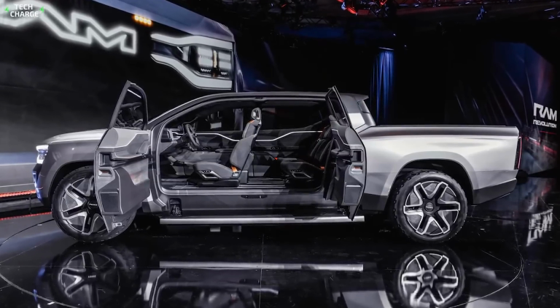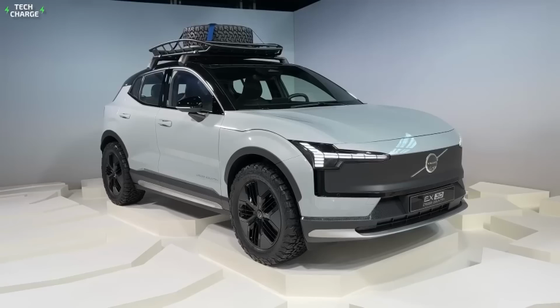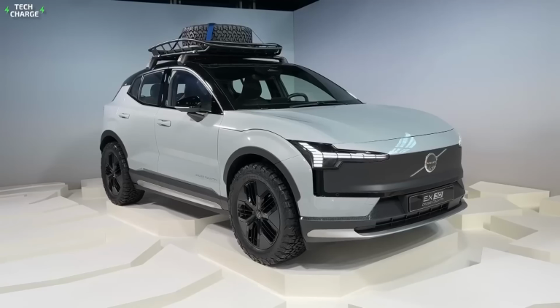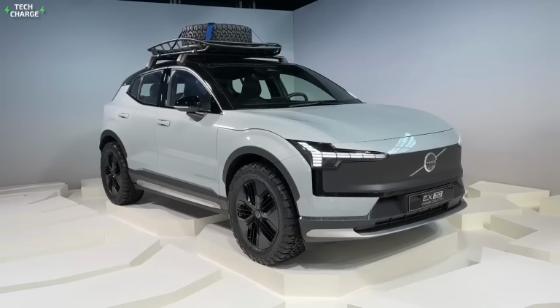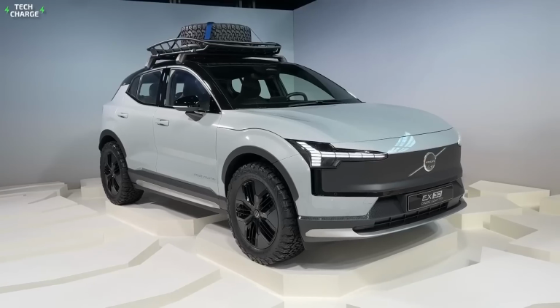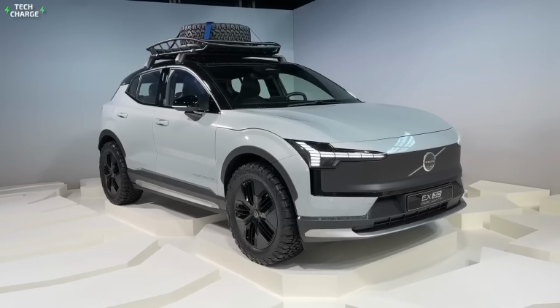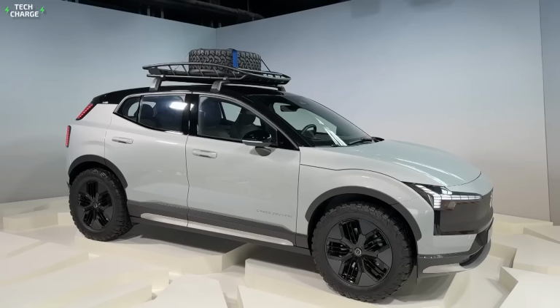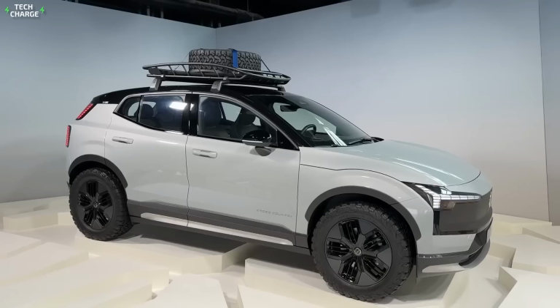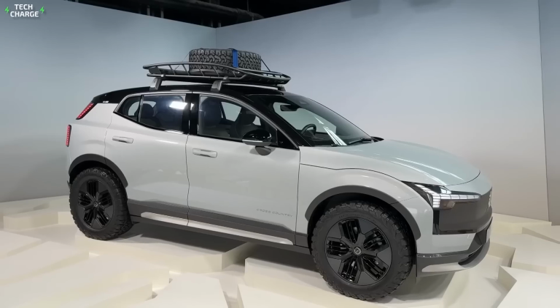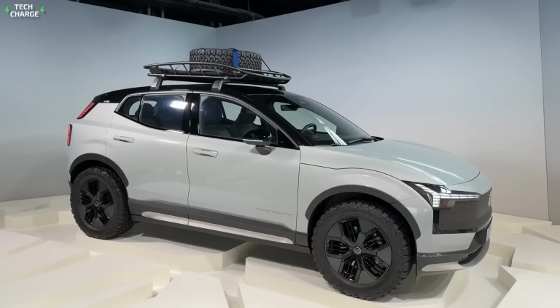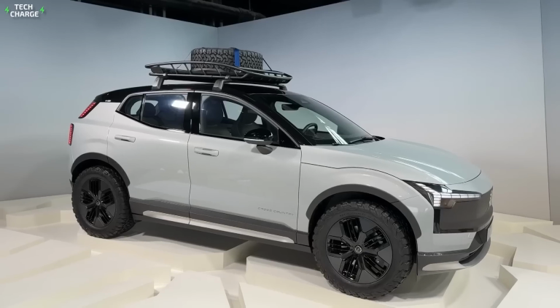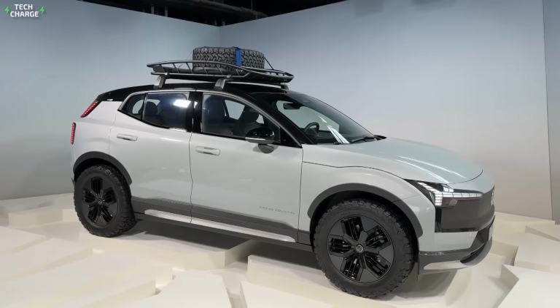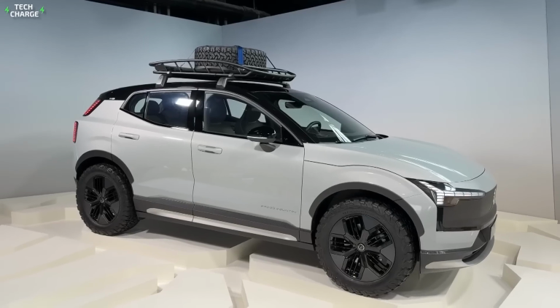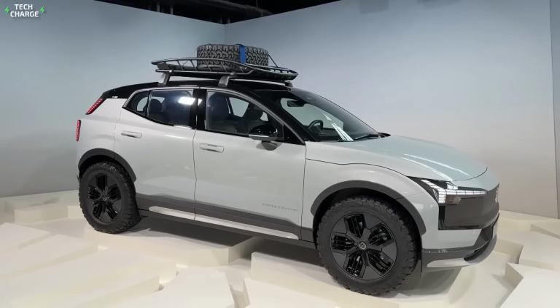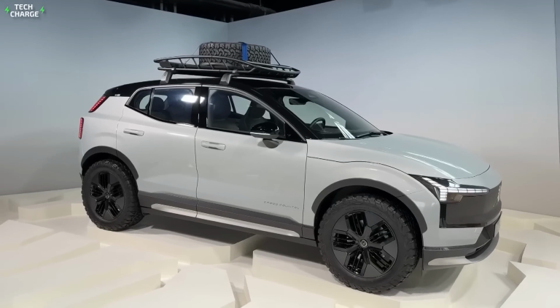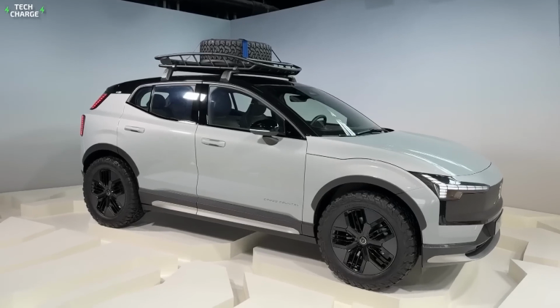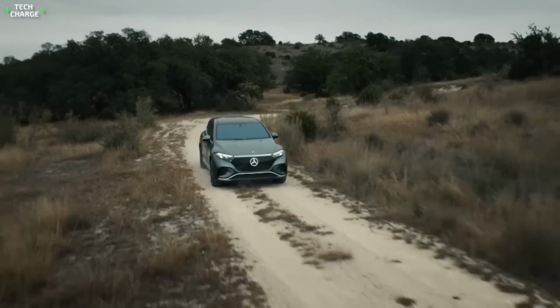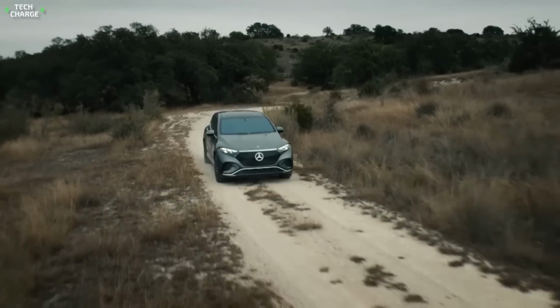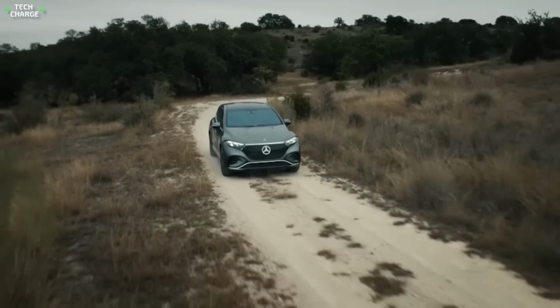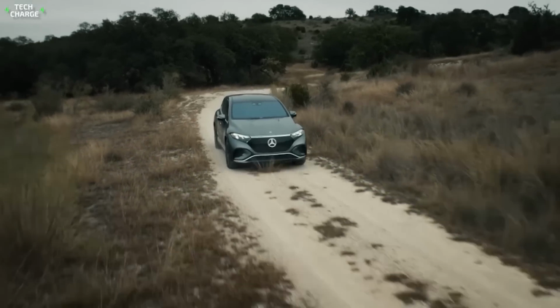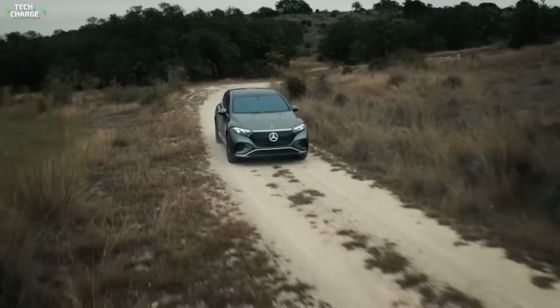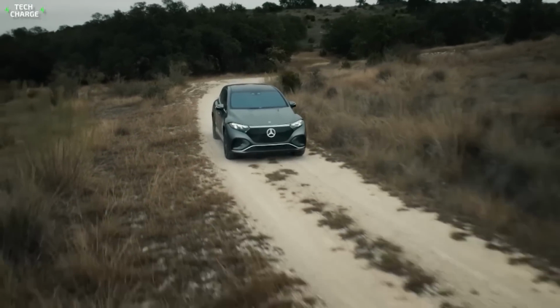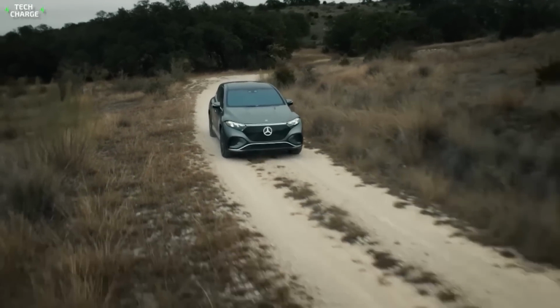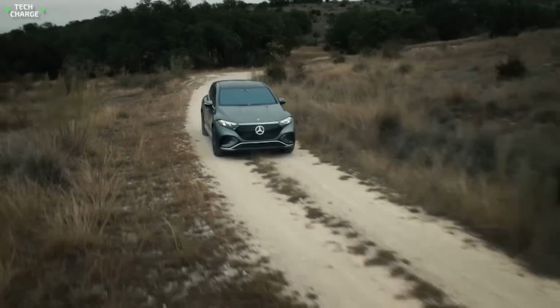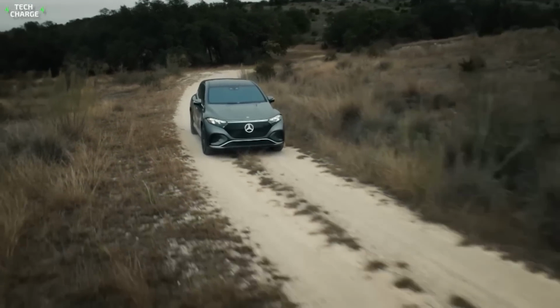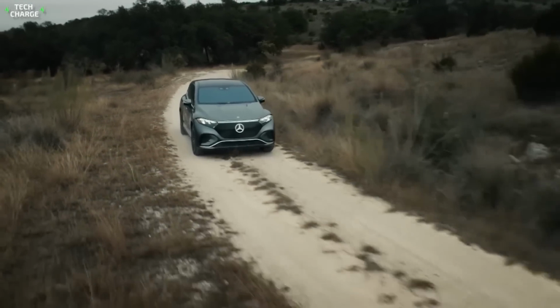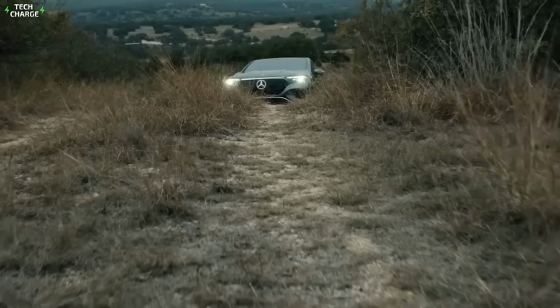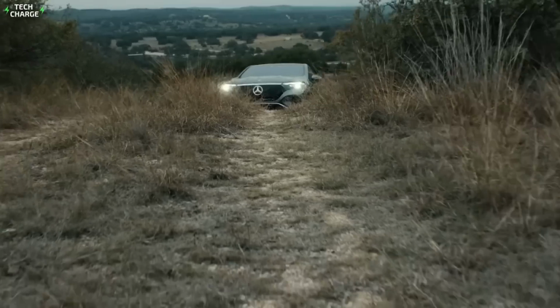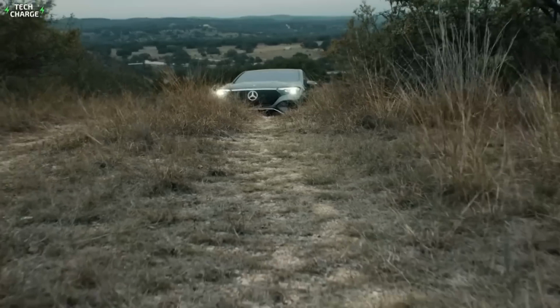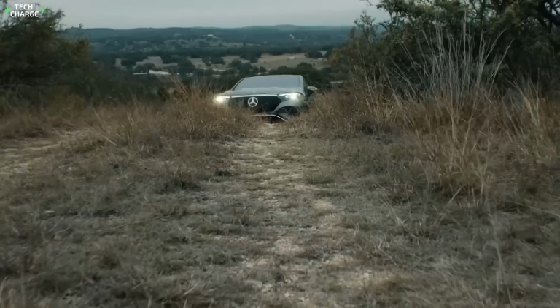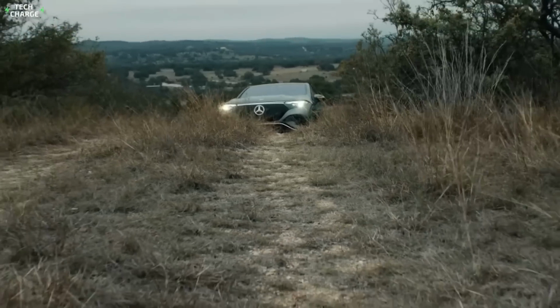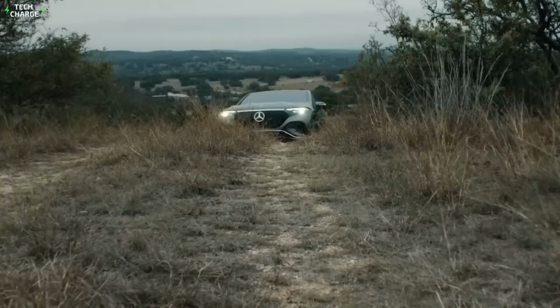If you are interested in the longest-range EVs, don't hesitate to click on this video. See you there!